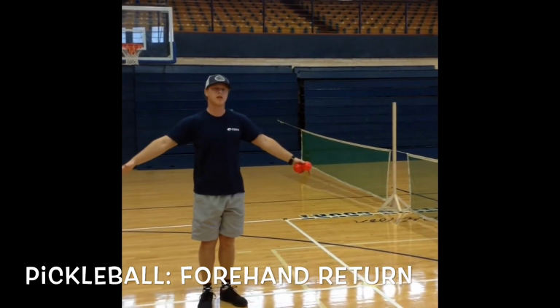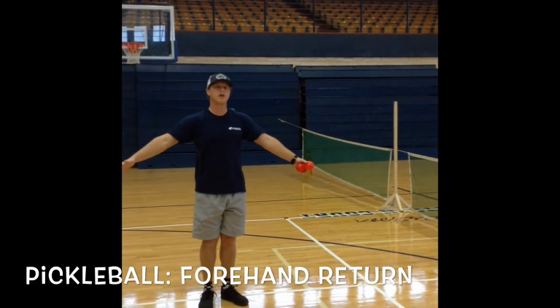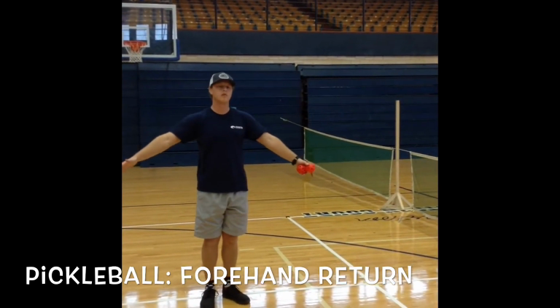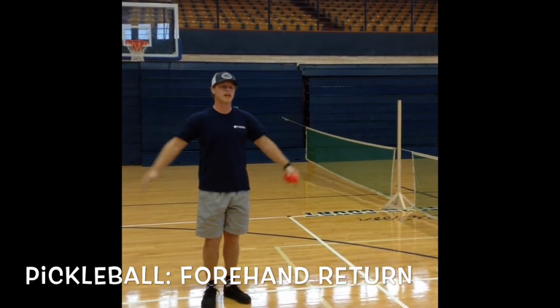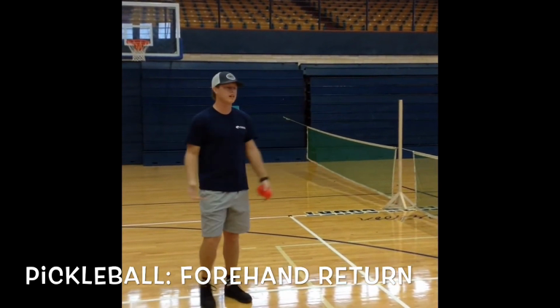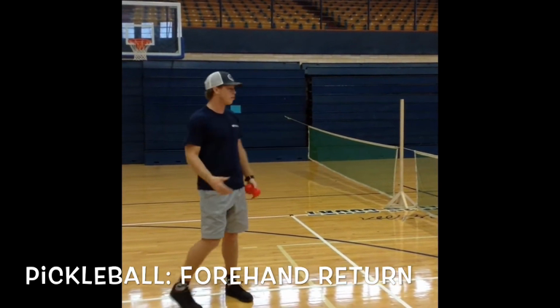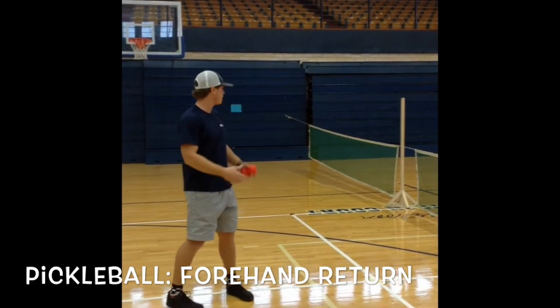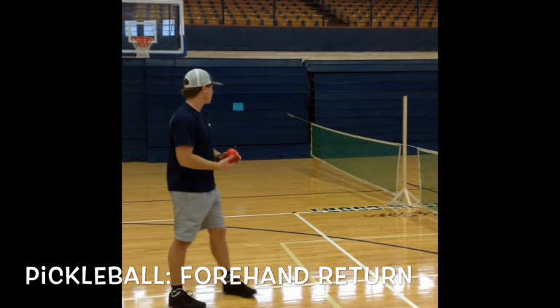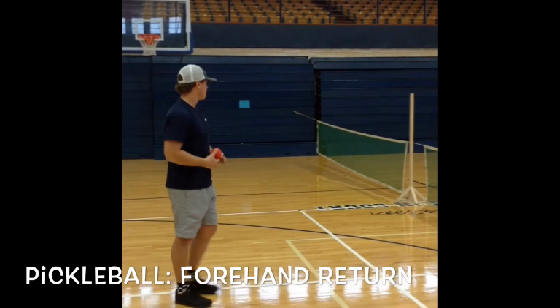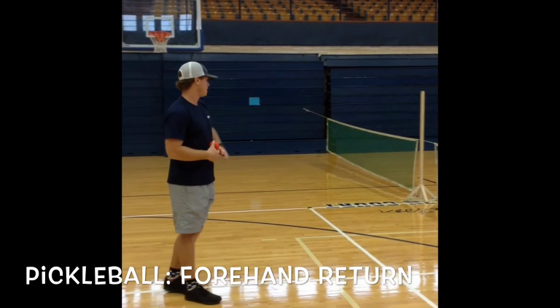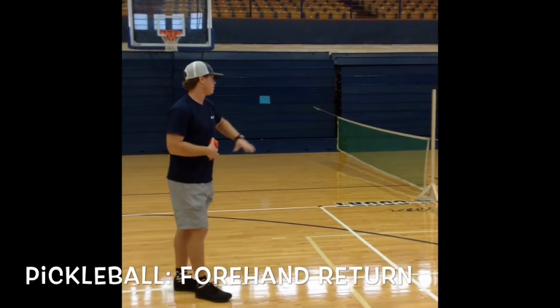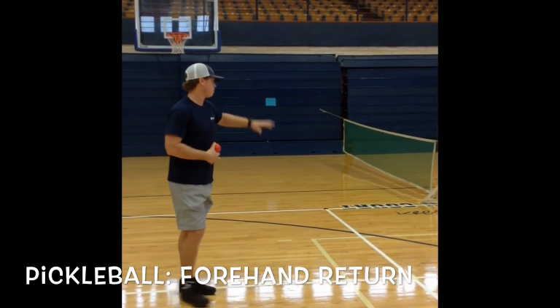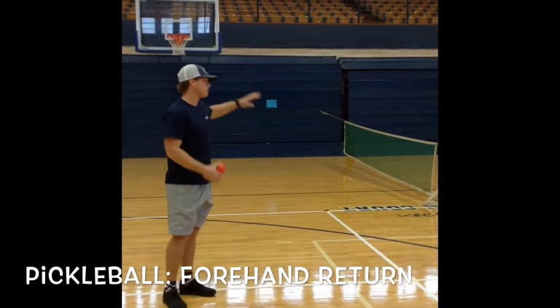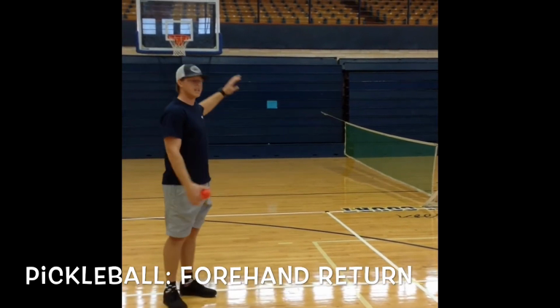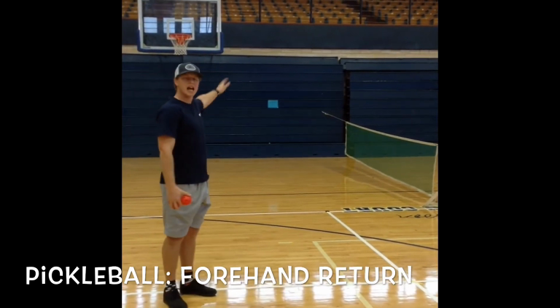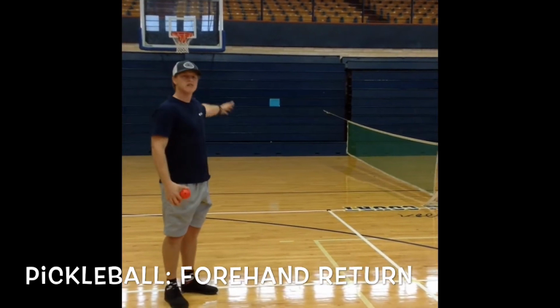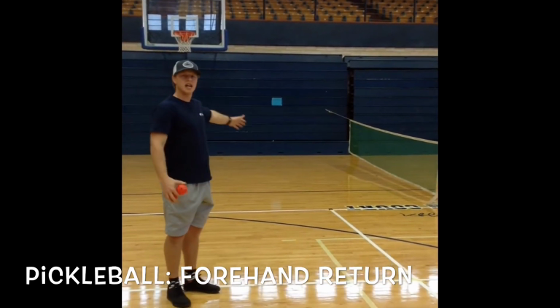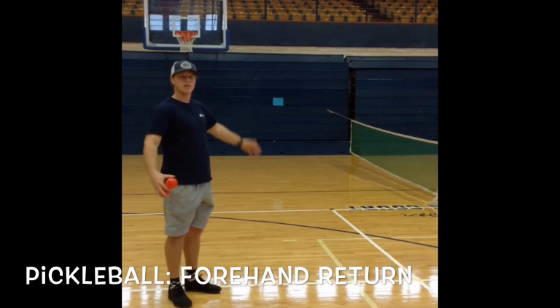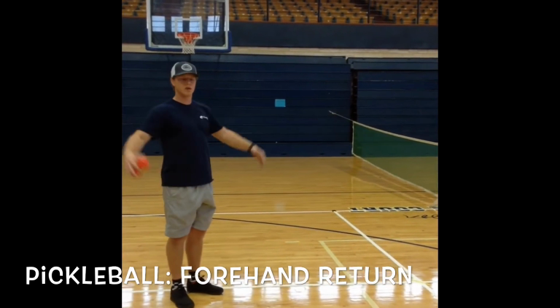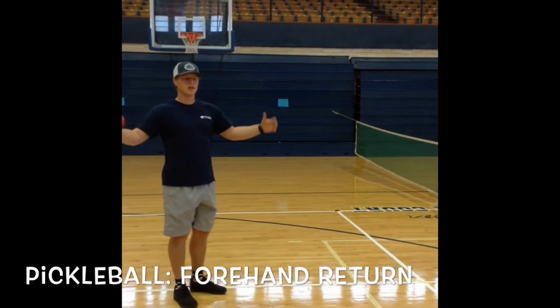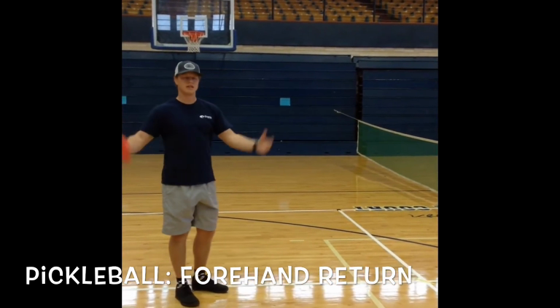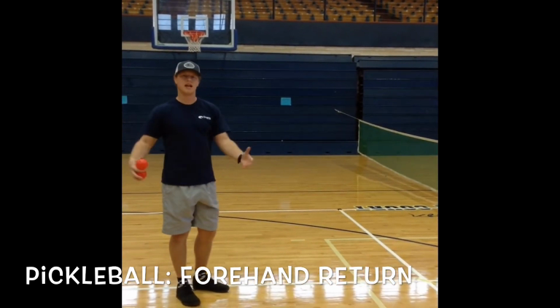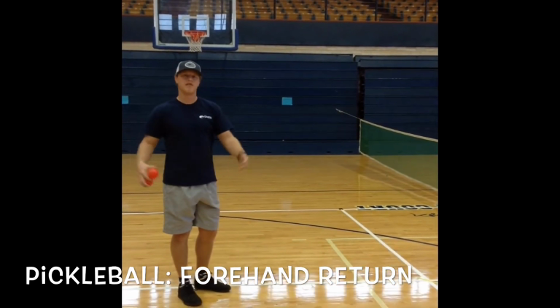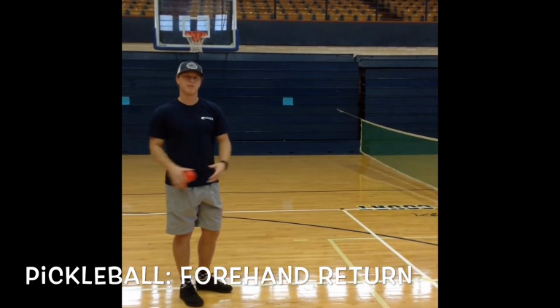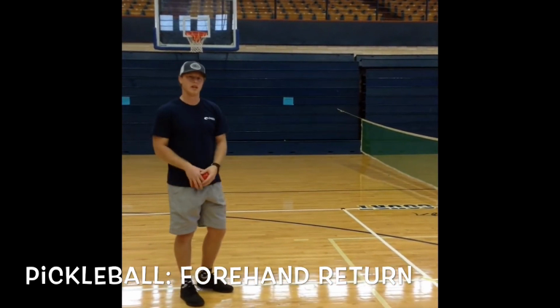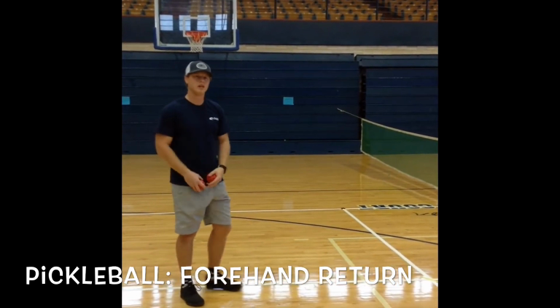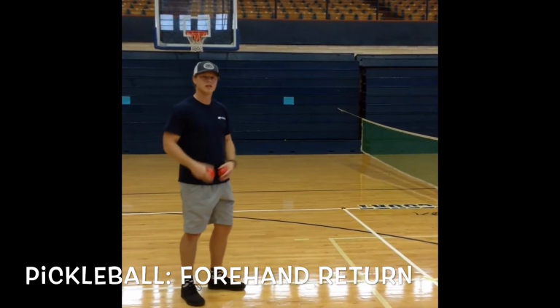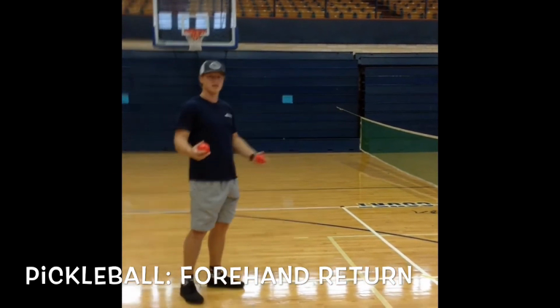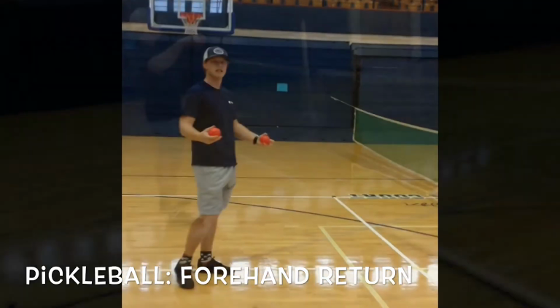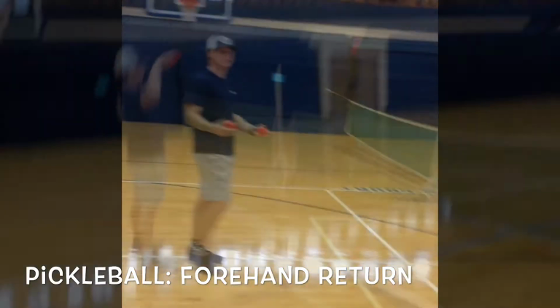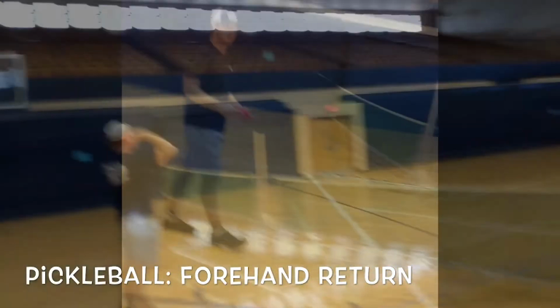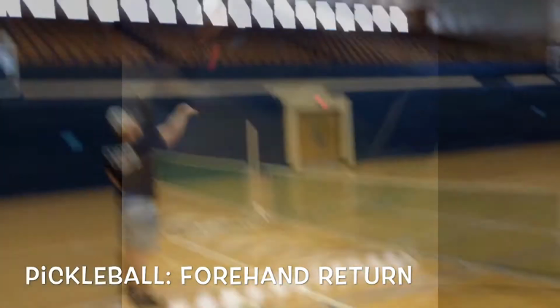The only way you would not get a point is if you hit it outside the court and it's not in fair play. So this is how it's going to be.